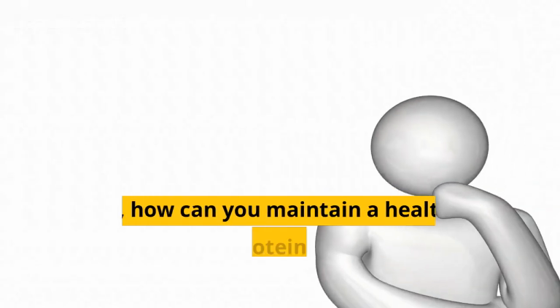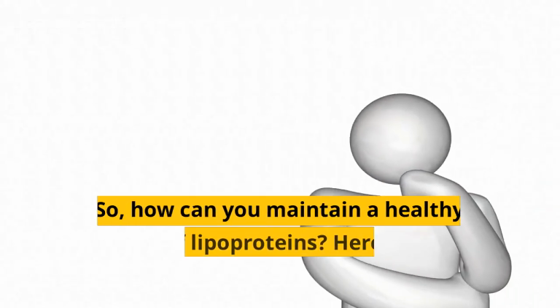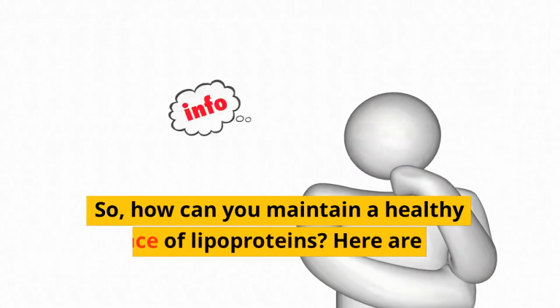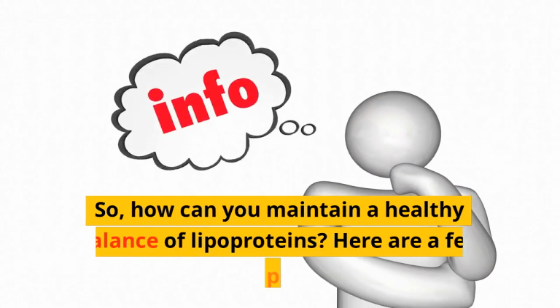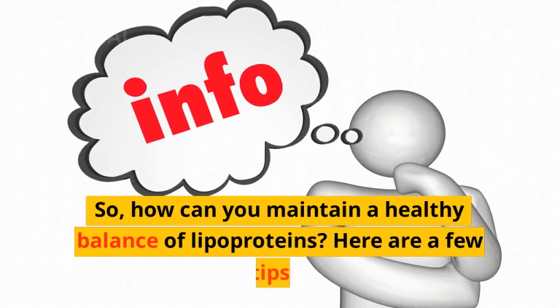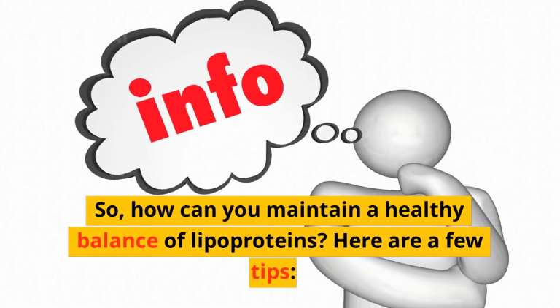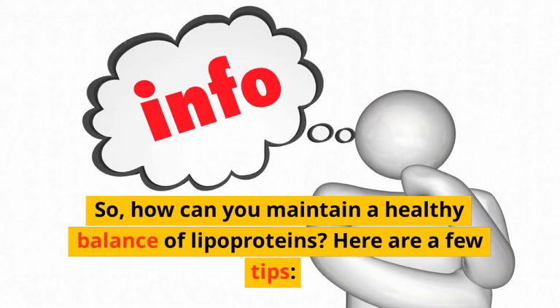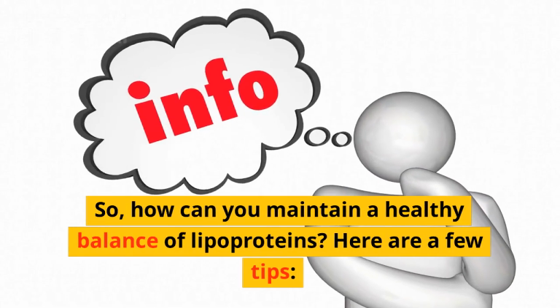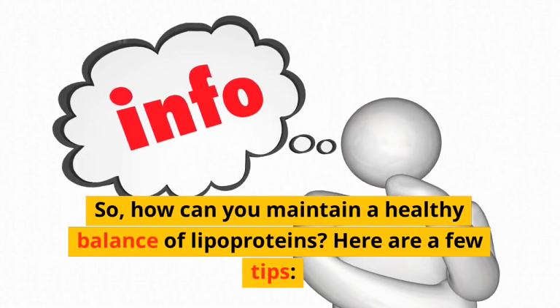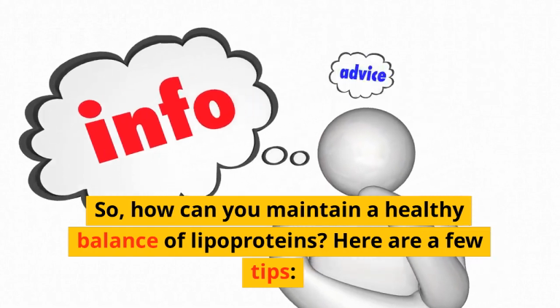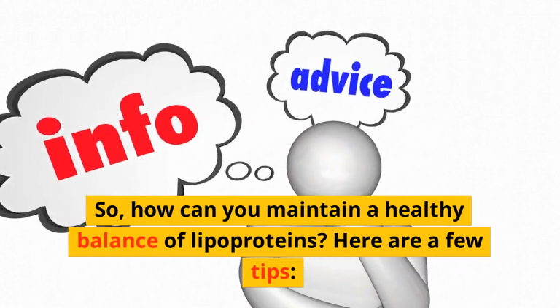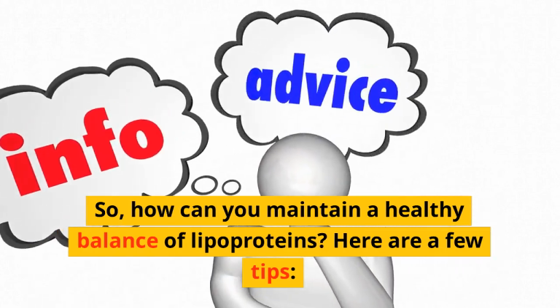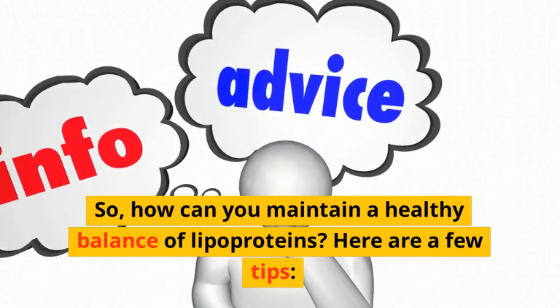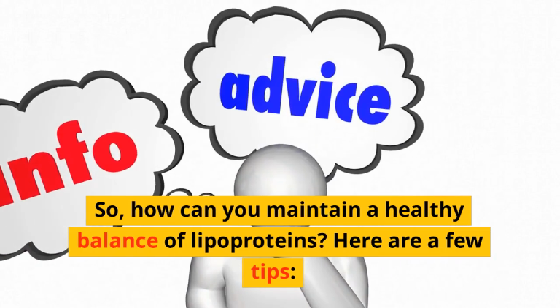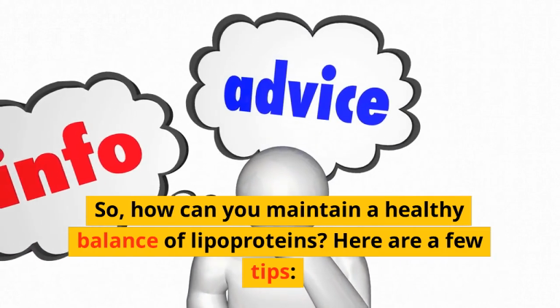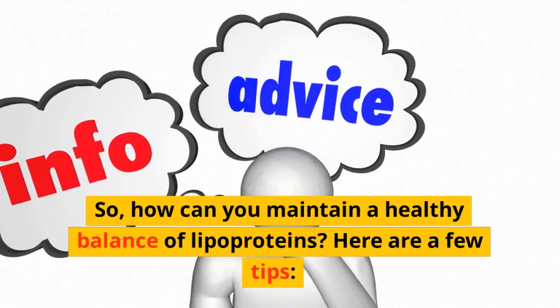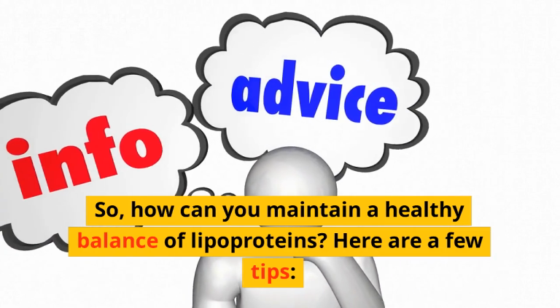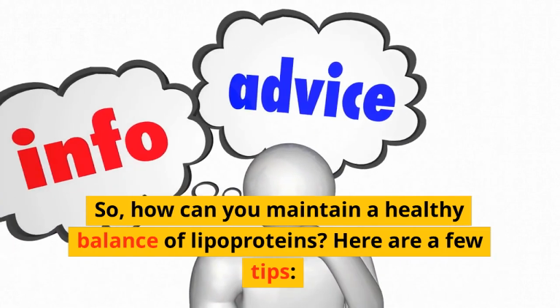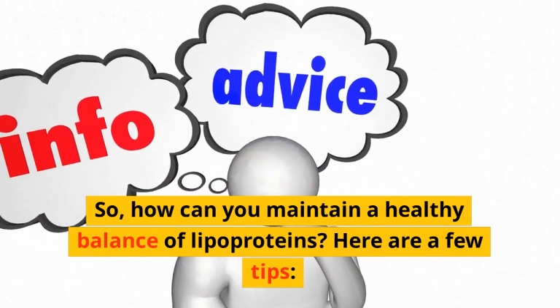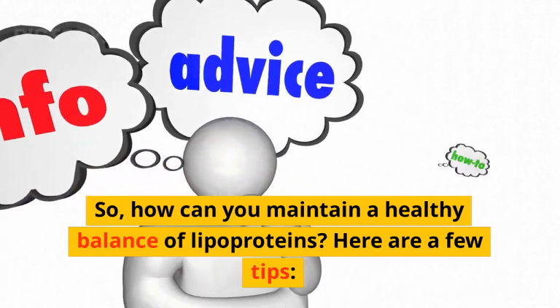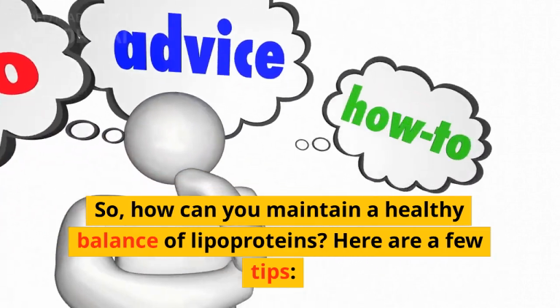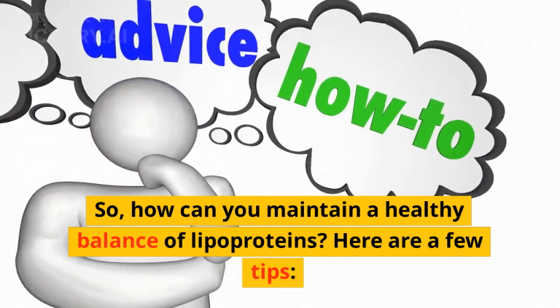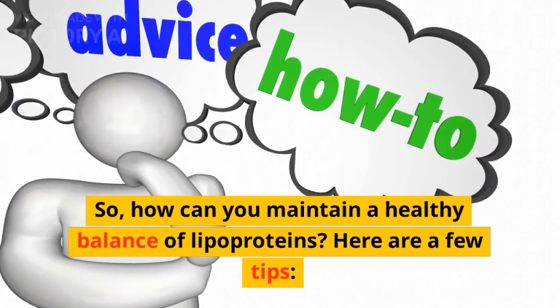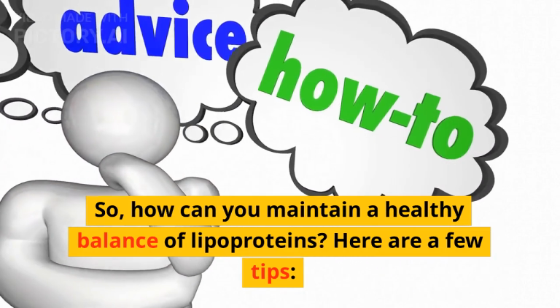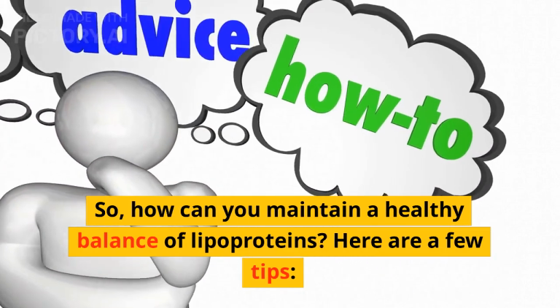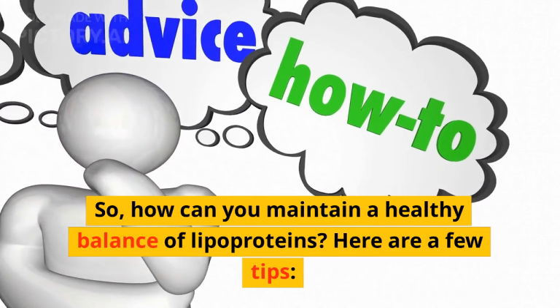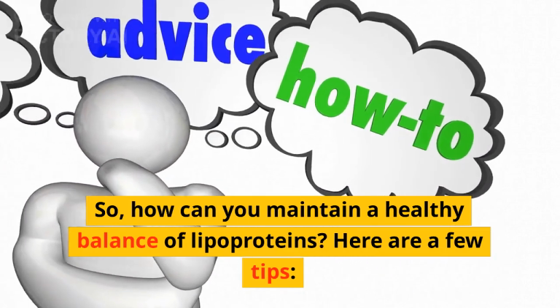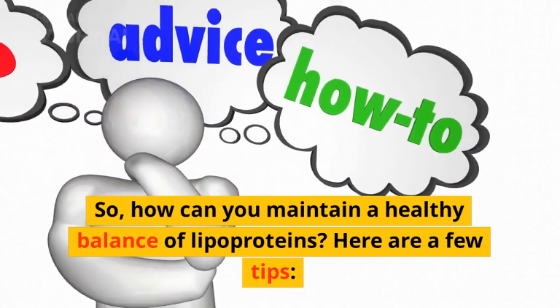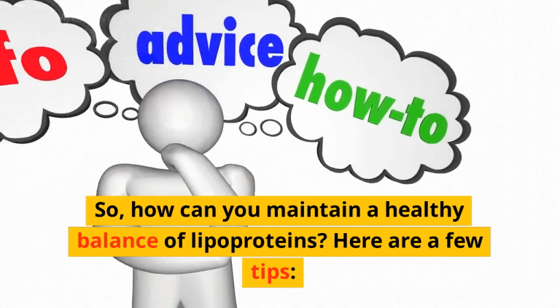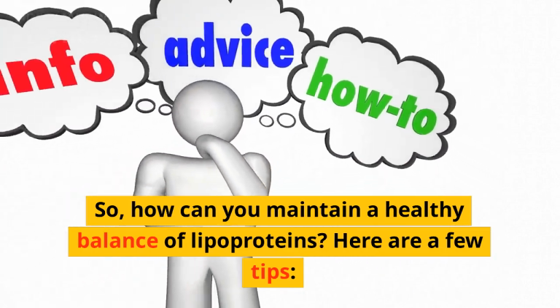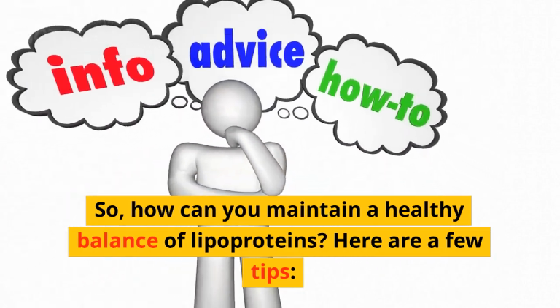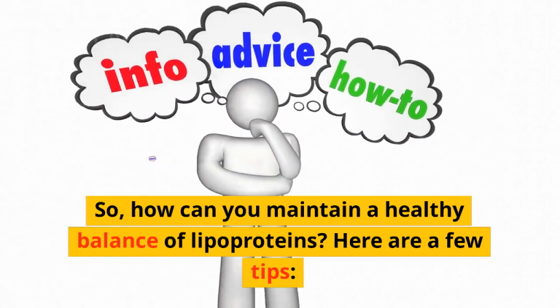So, how can you maintain a healthy balance of lipoproteins? Here are a few tips.